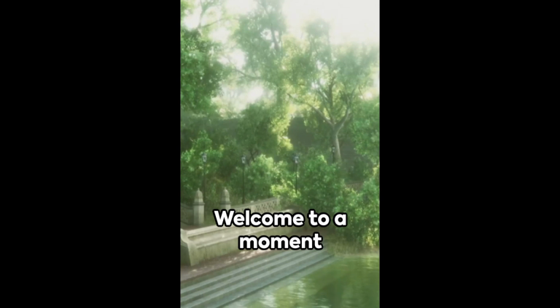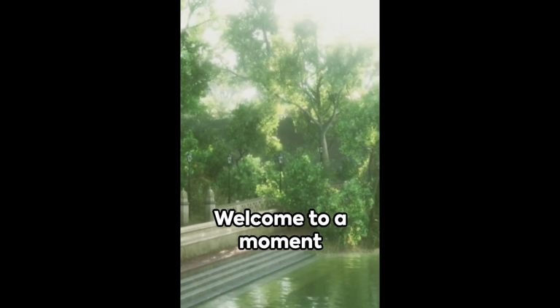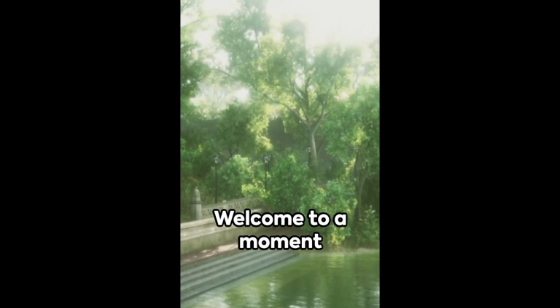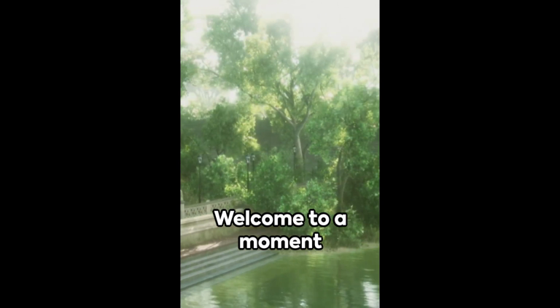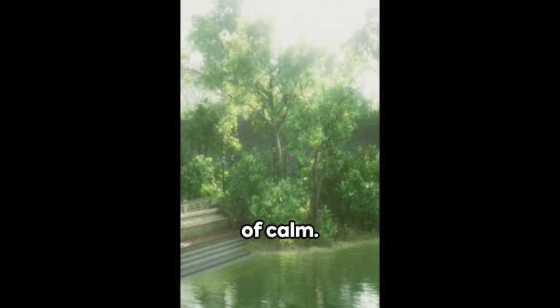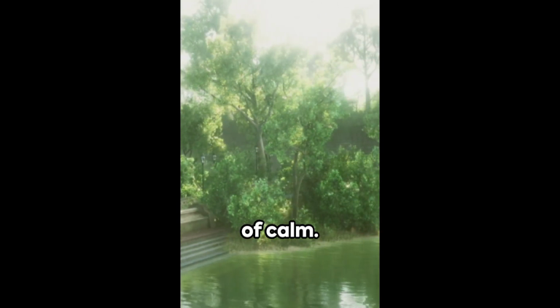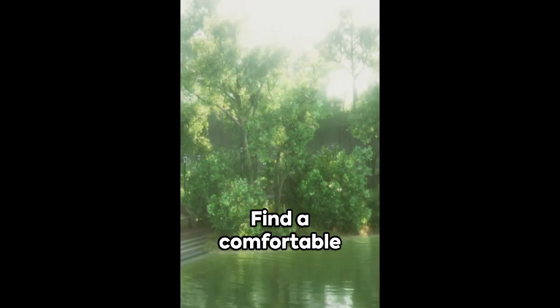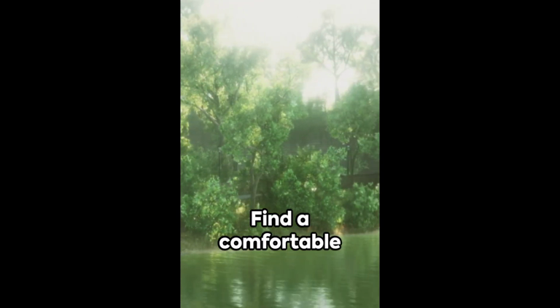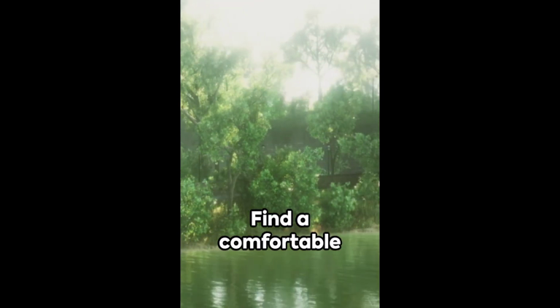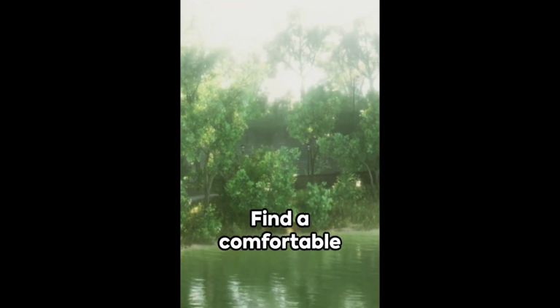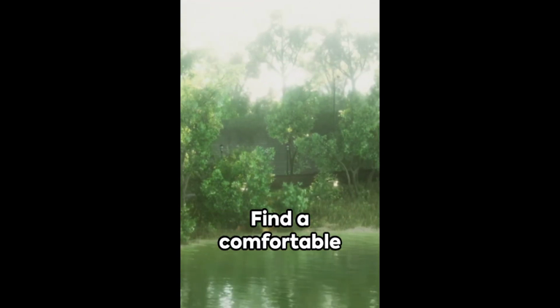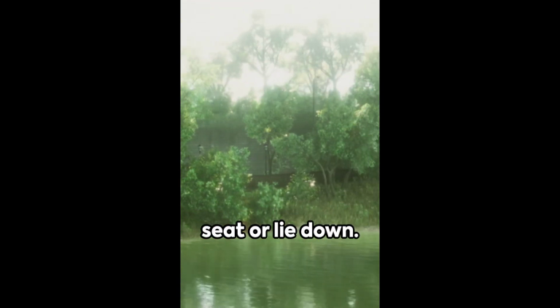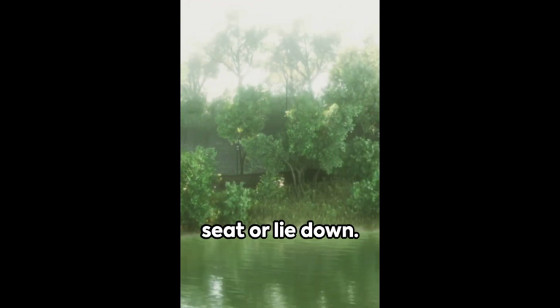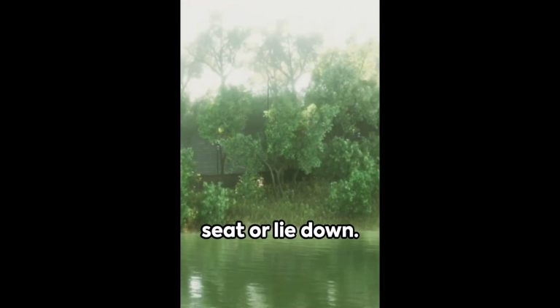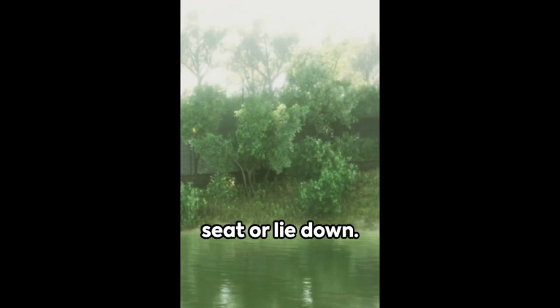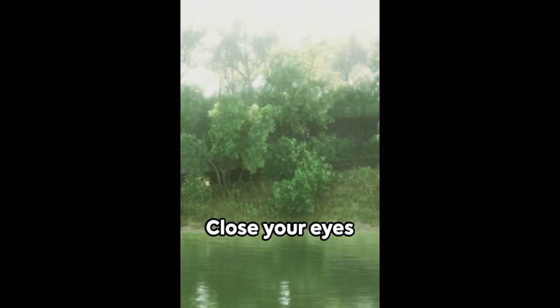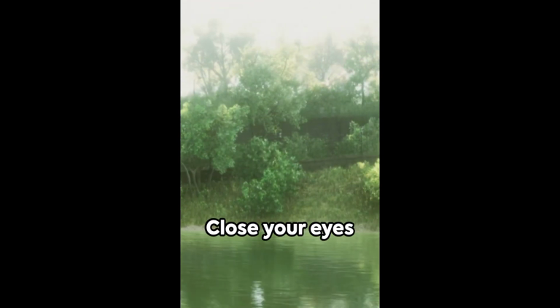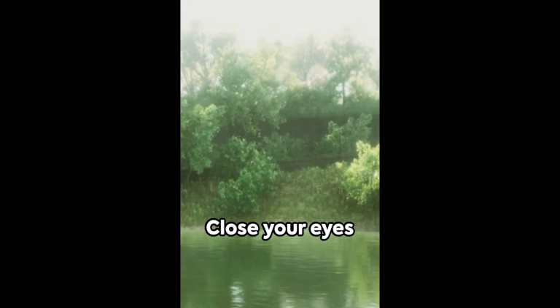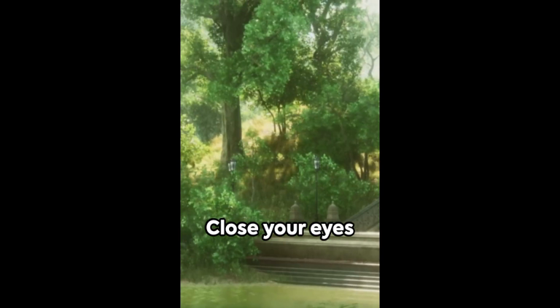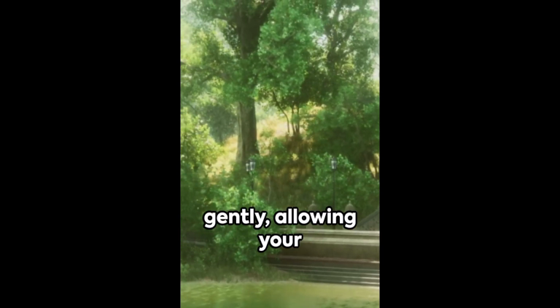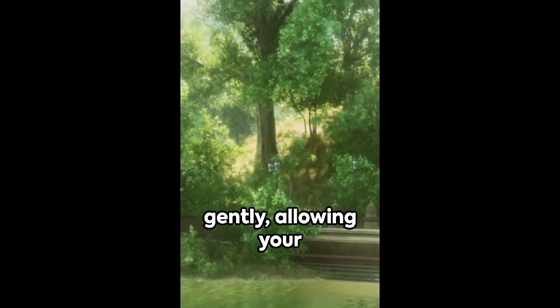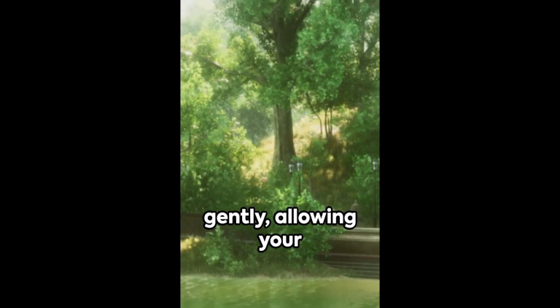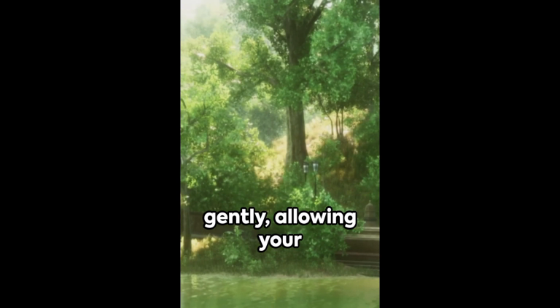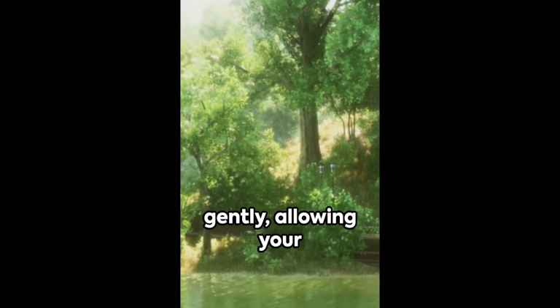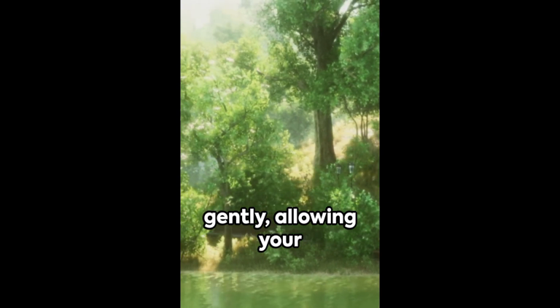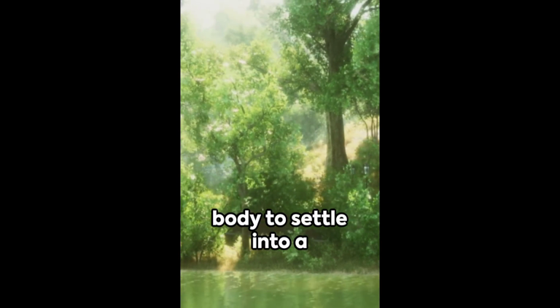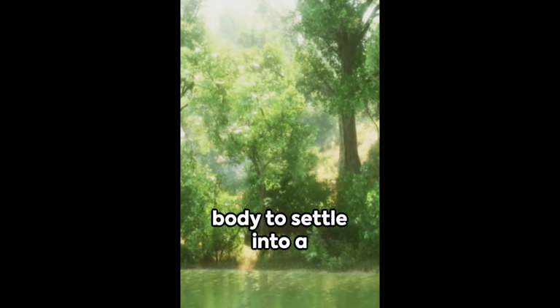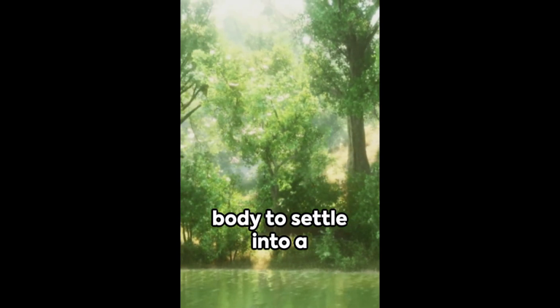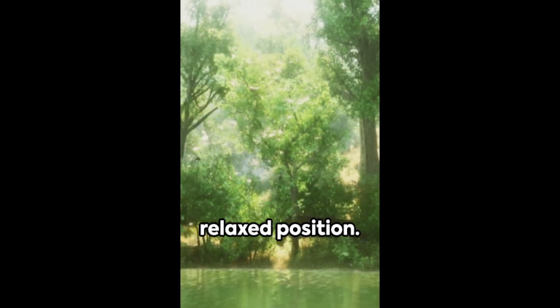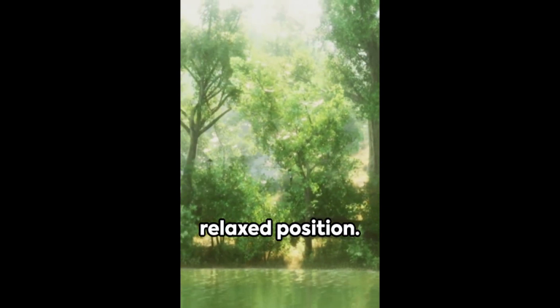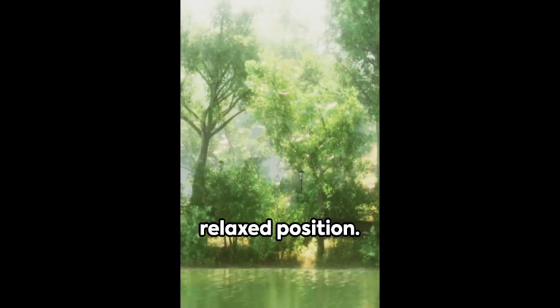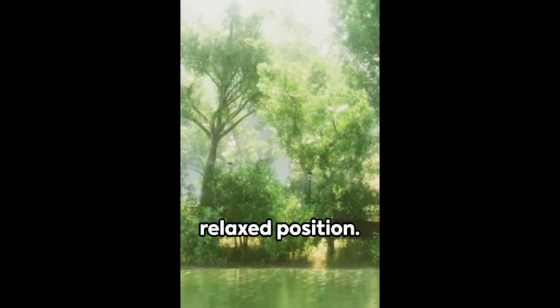Welcome to a moment of calm. Find a comfortable seat or lie down. Close your eyes gently, allowing your body to settle into a relaxed position.